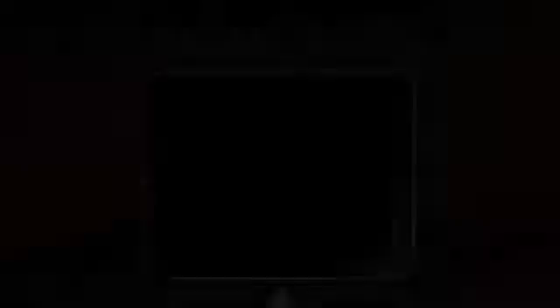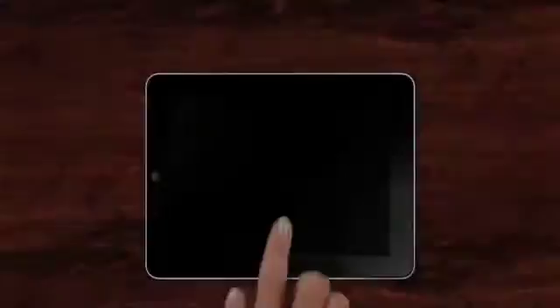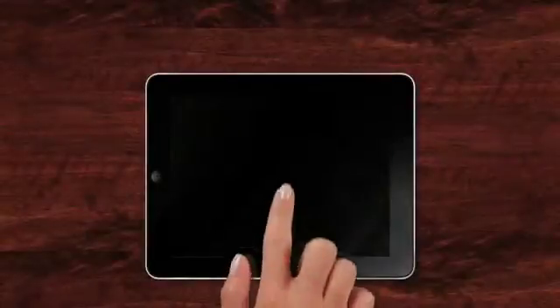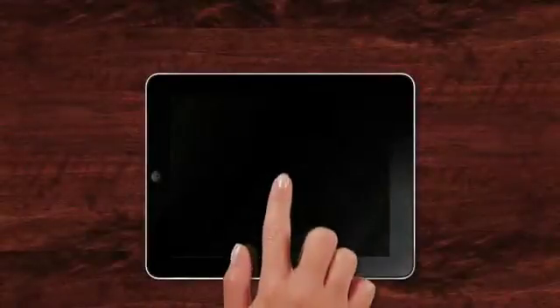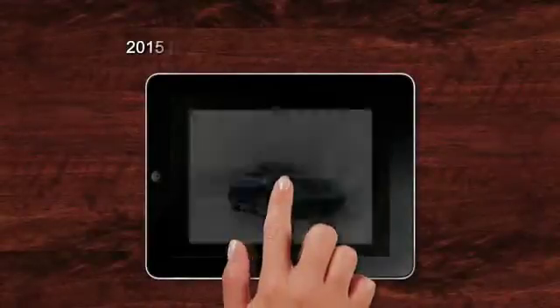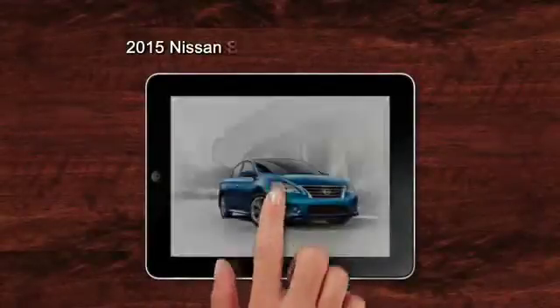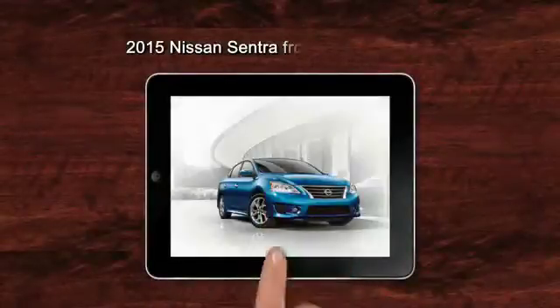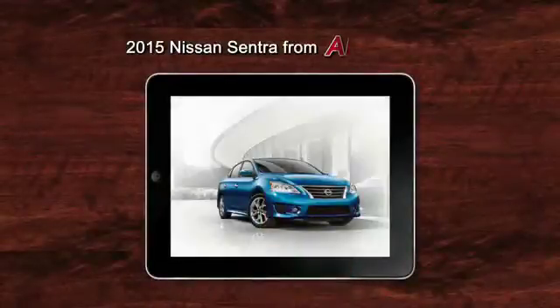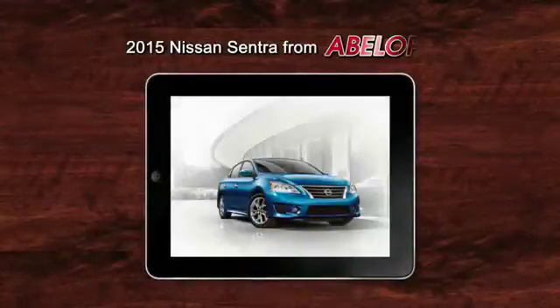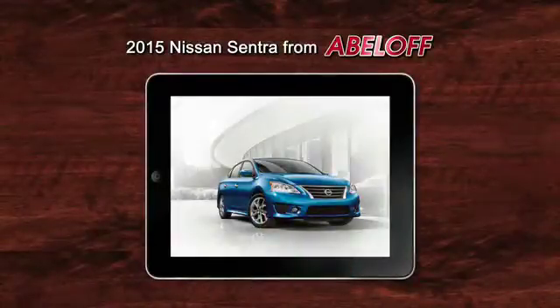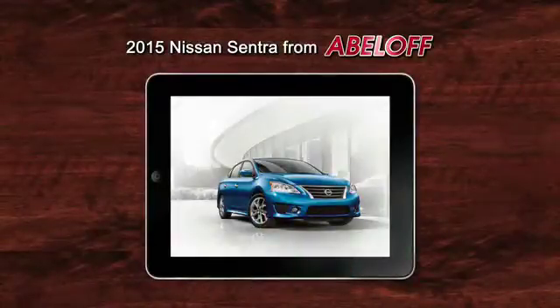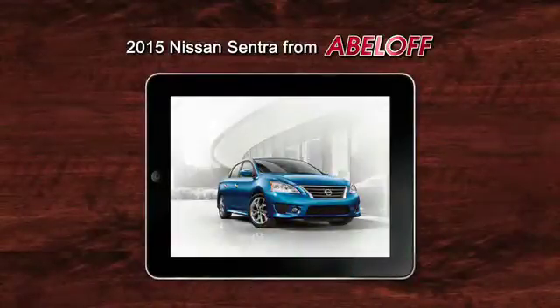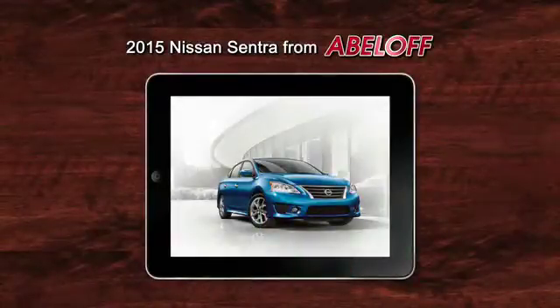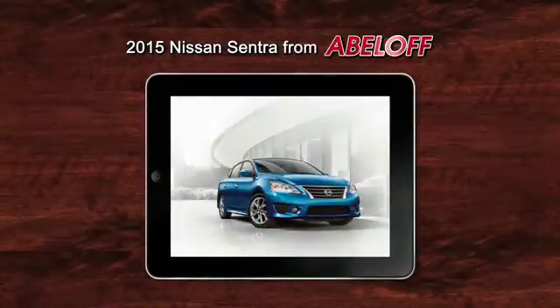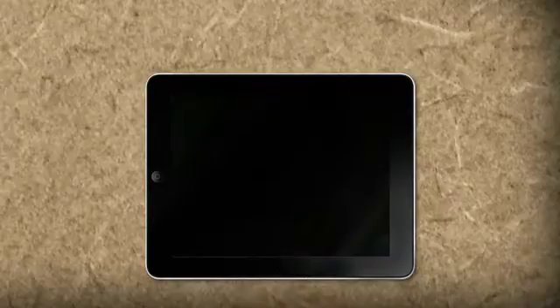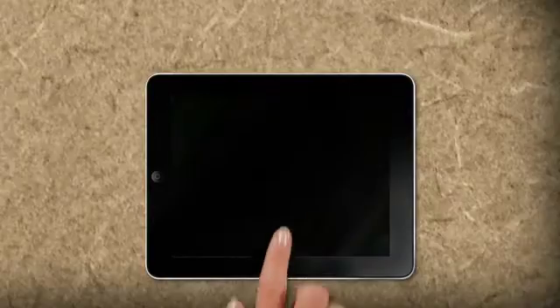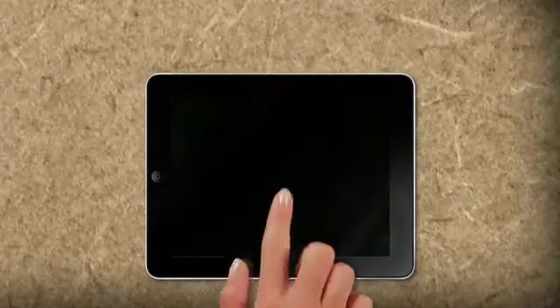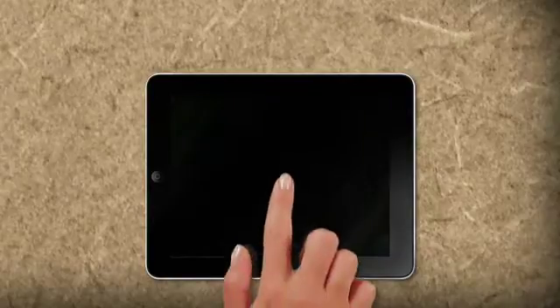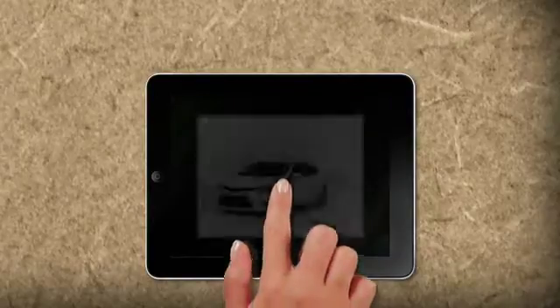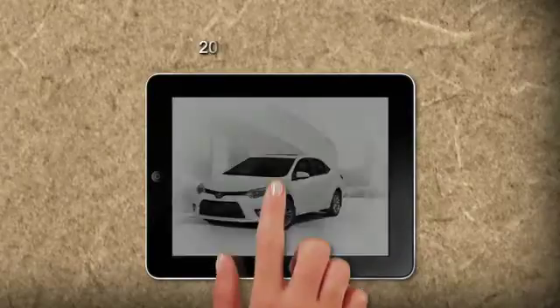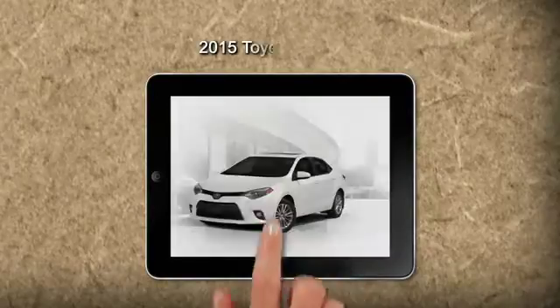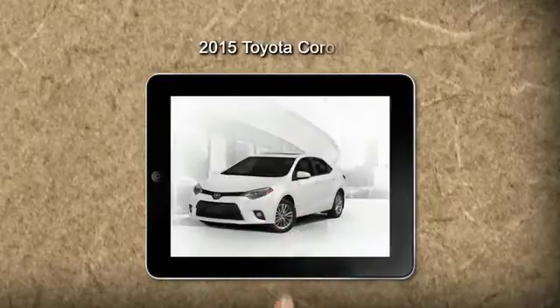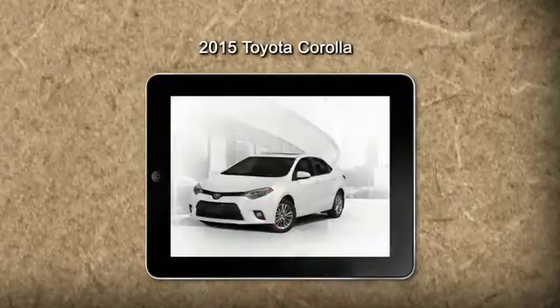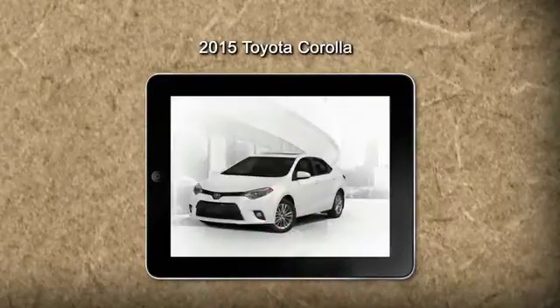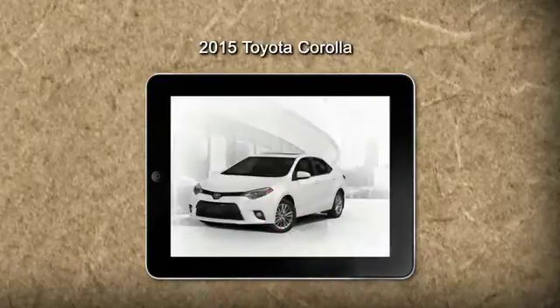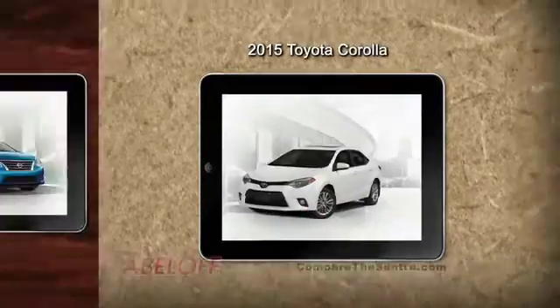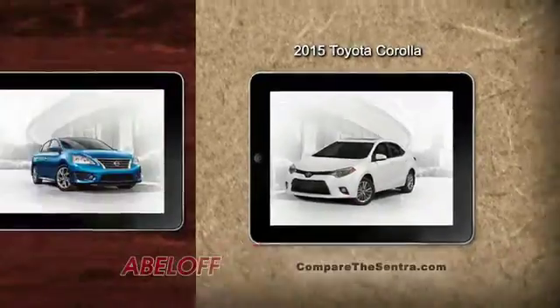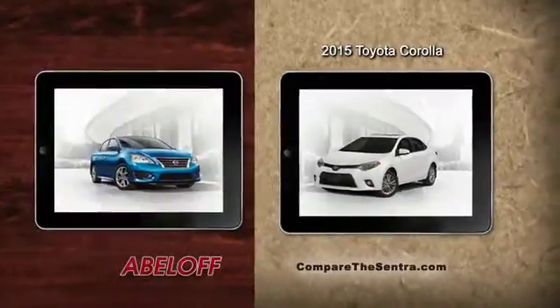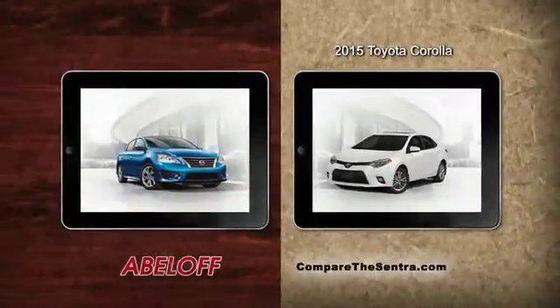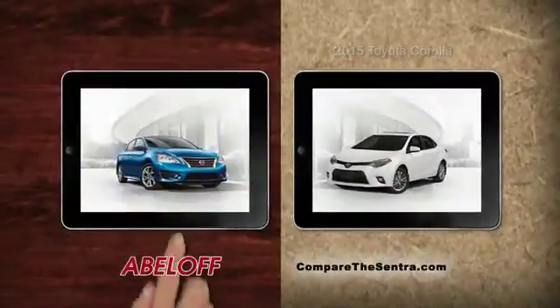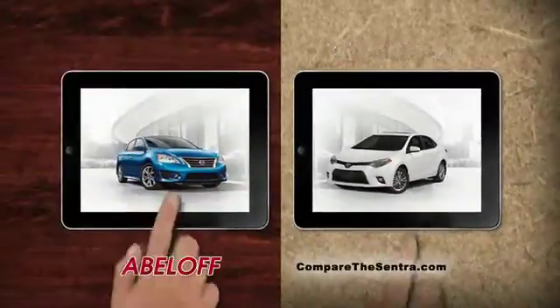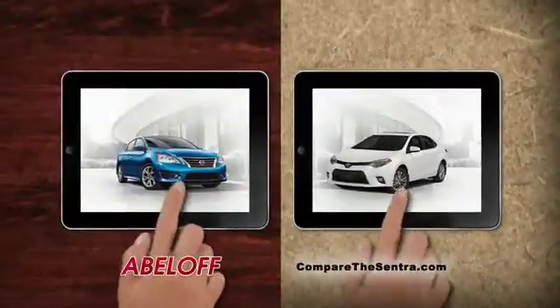This is the Nissan Sentra from Abeloff. This is the Toyota Corolla. Don't see much difference?